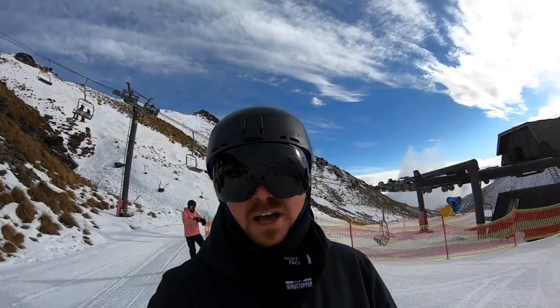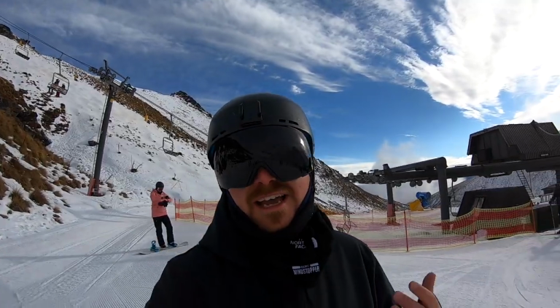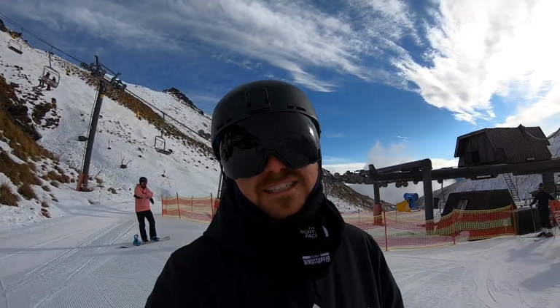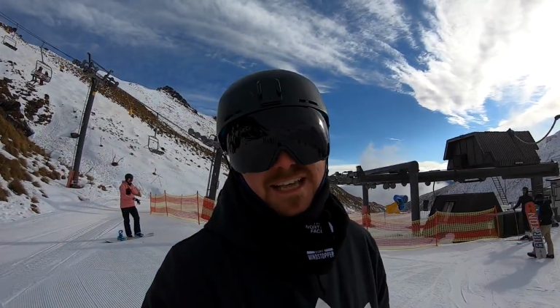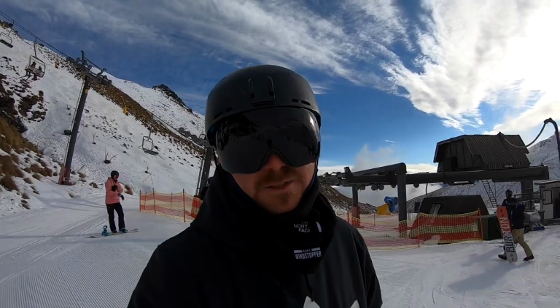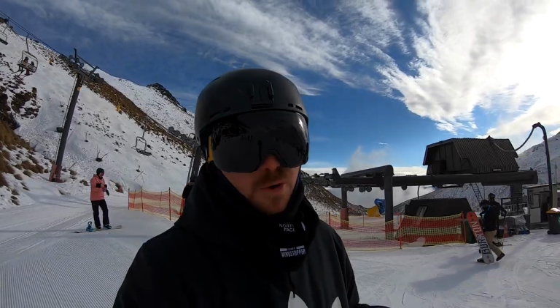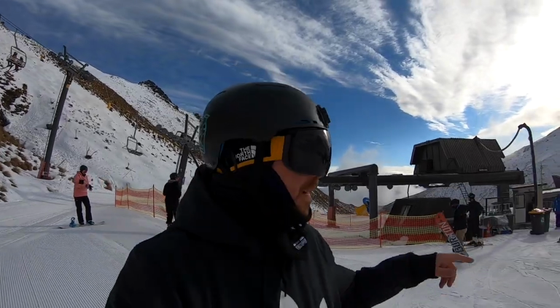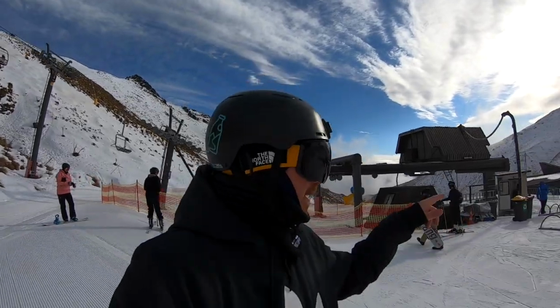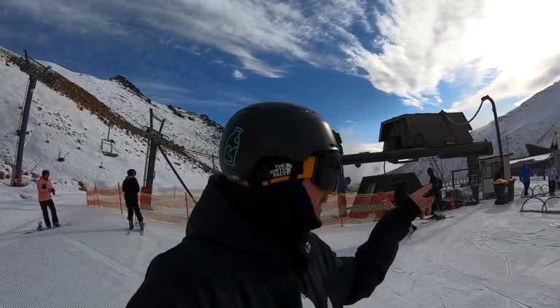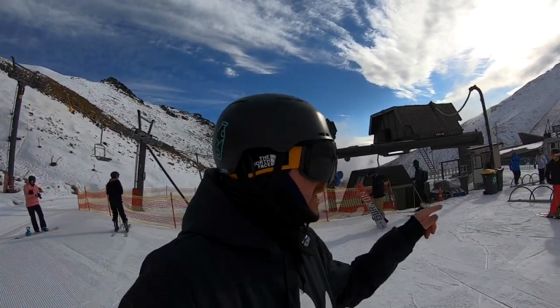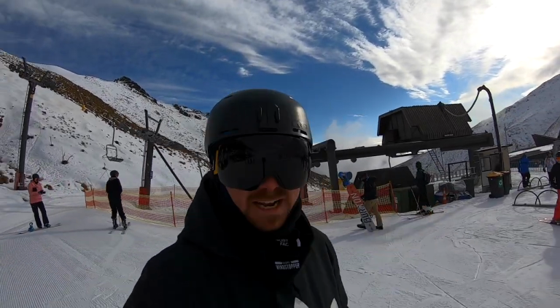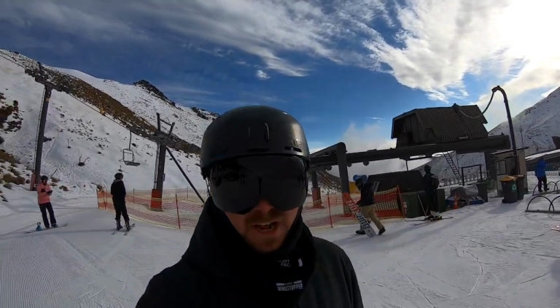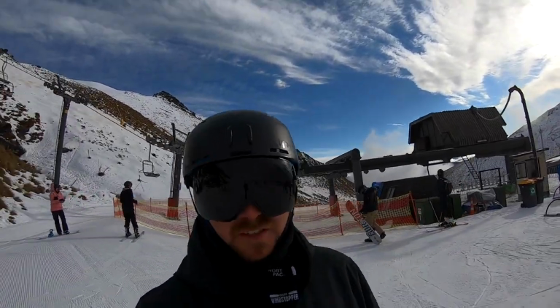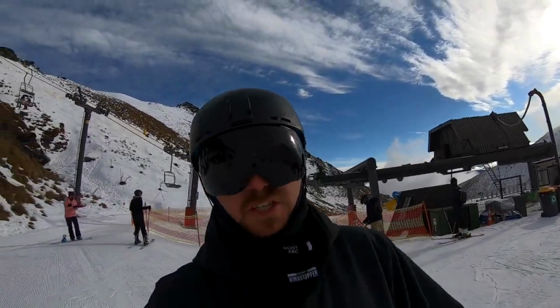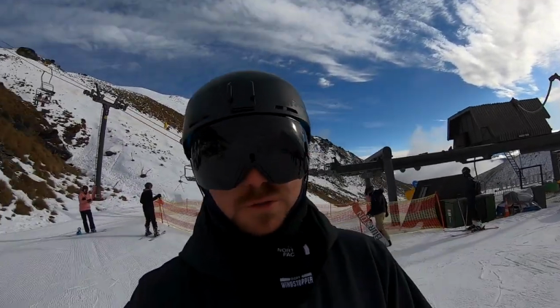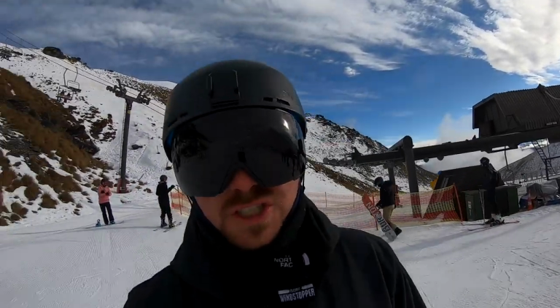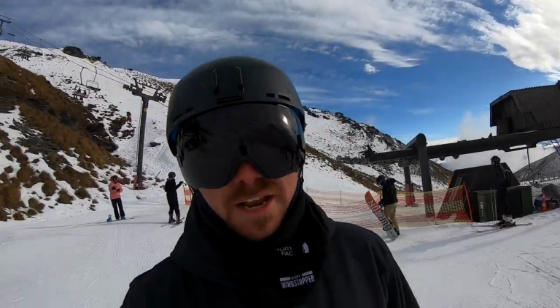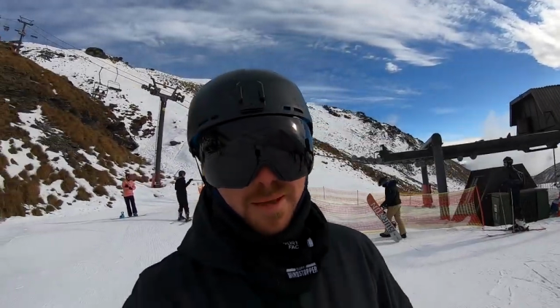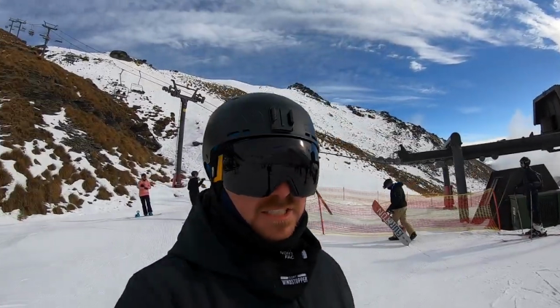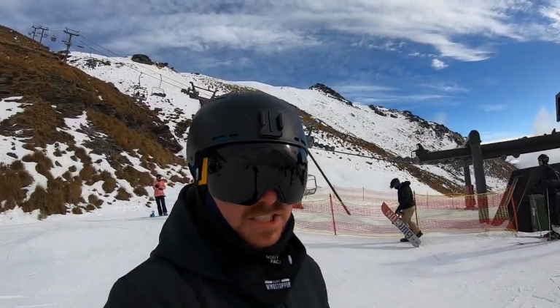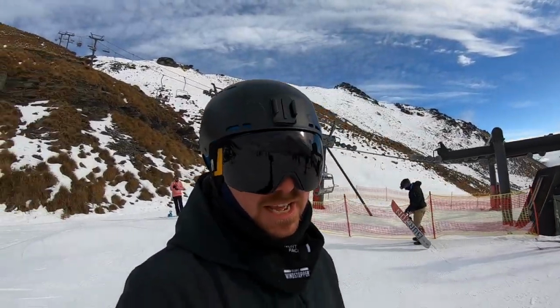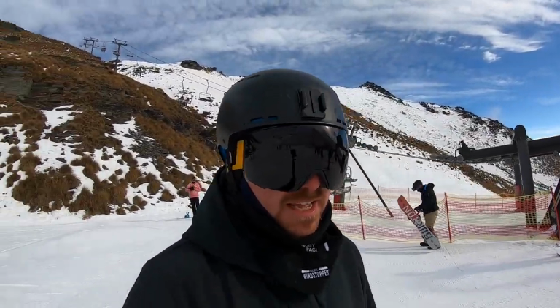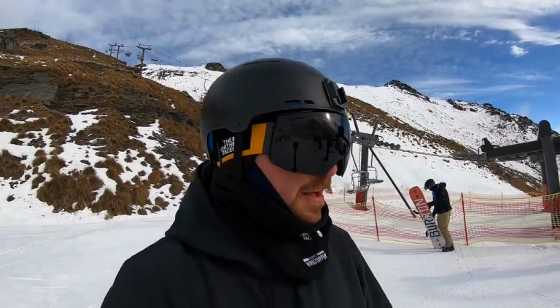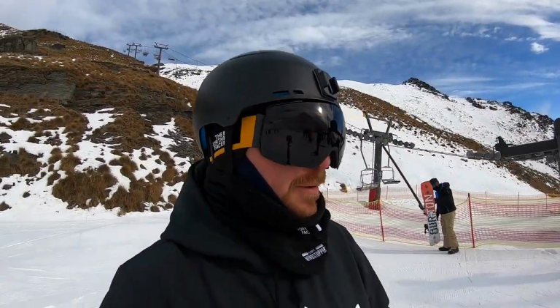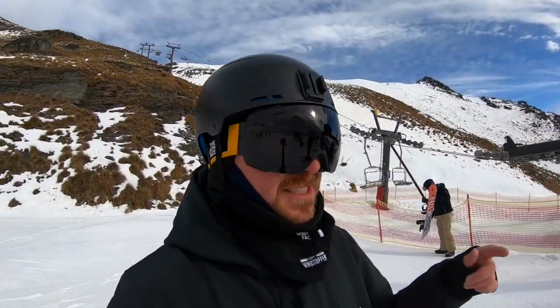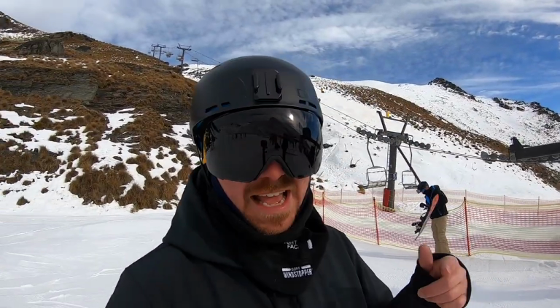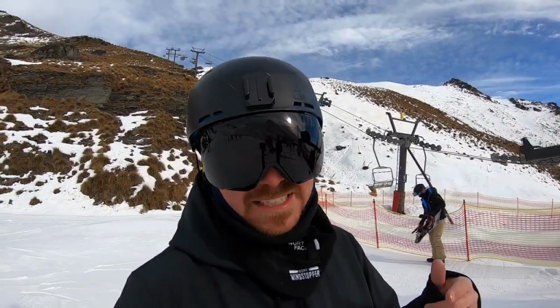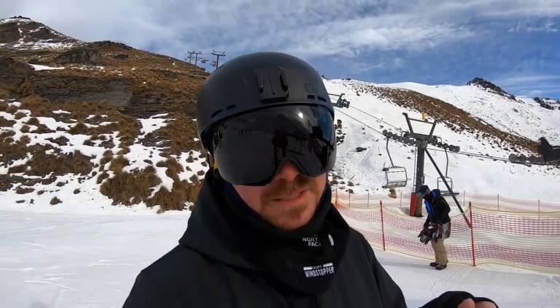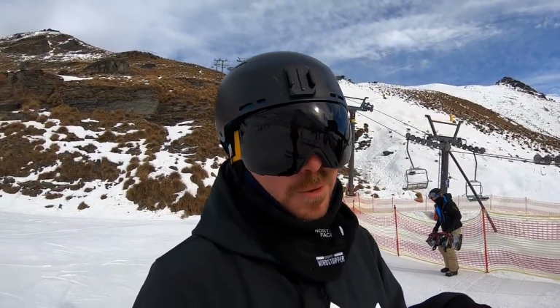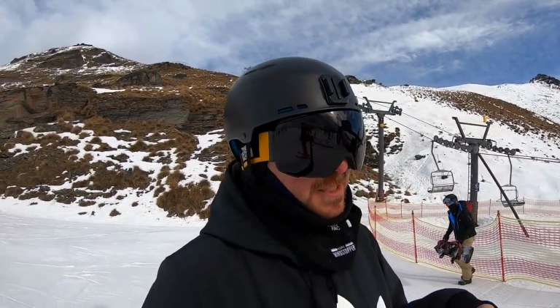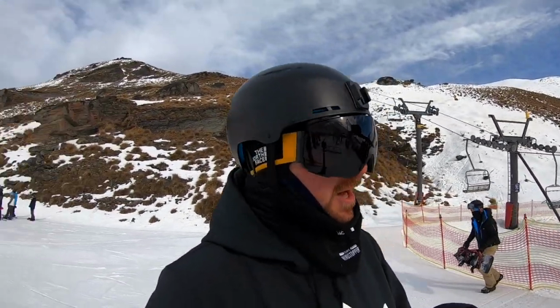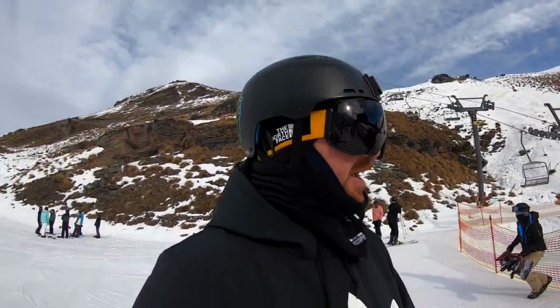That's the warm up lap done. Just heading over to Shadow Basin Chair, which is the access point to the hike.